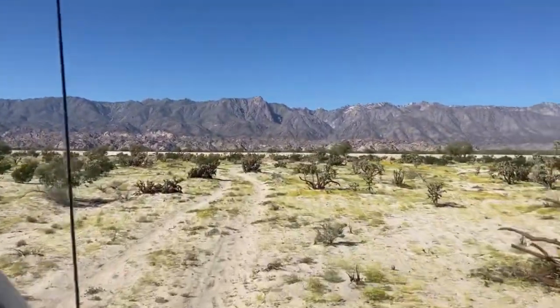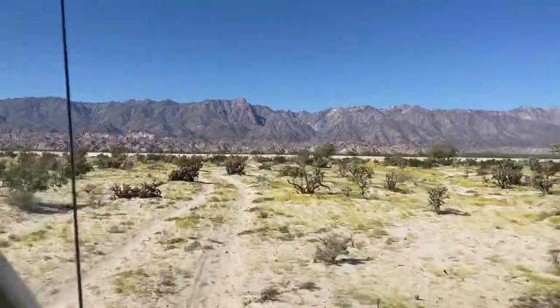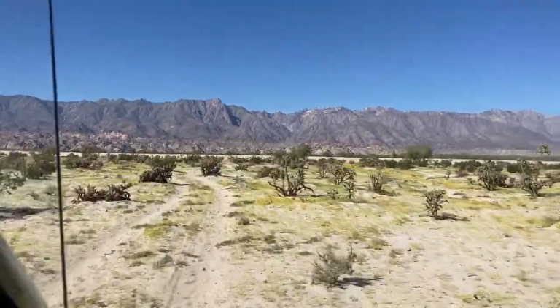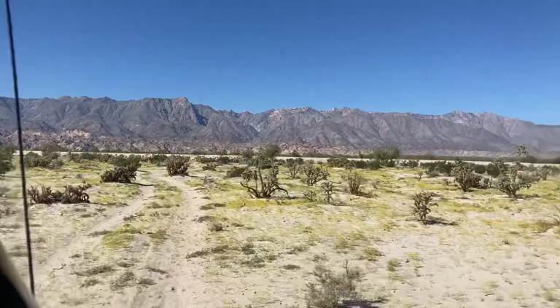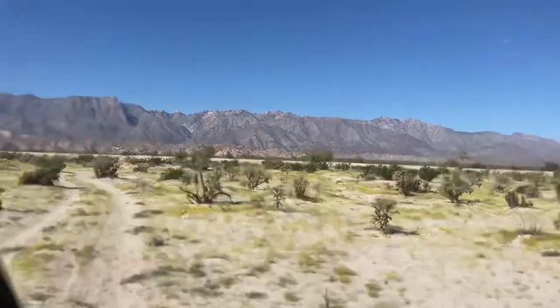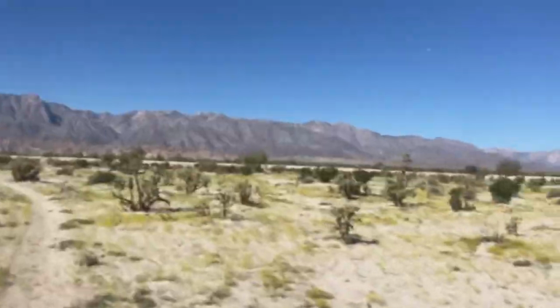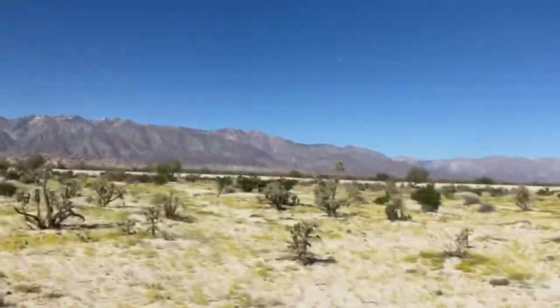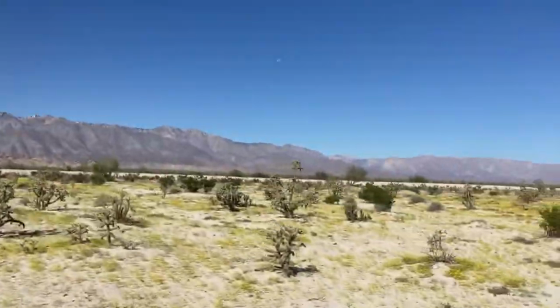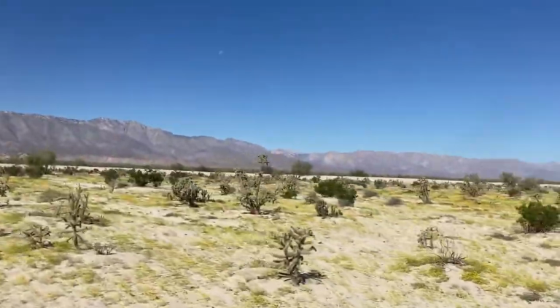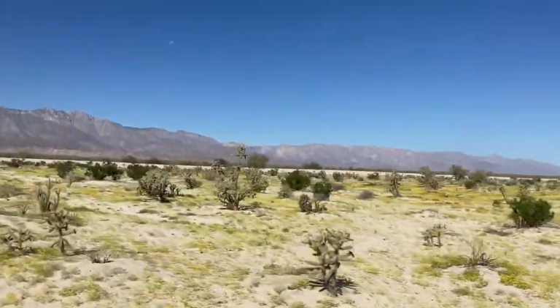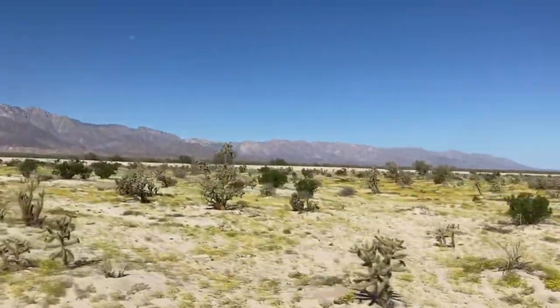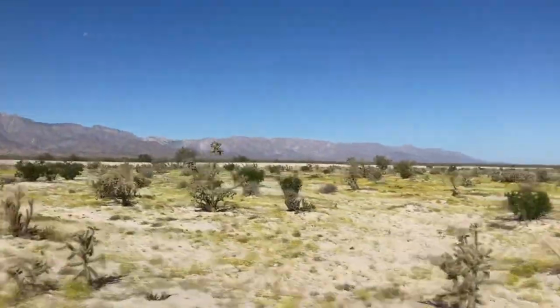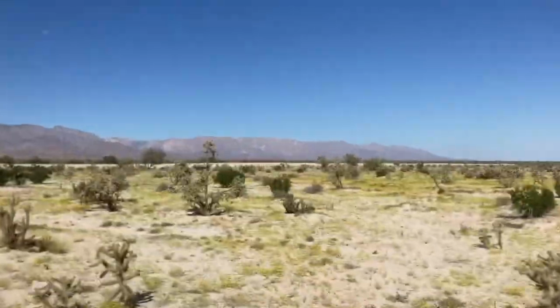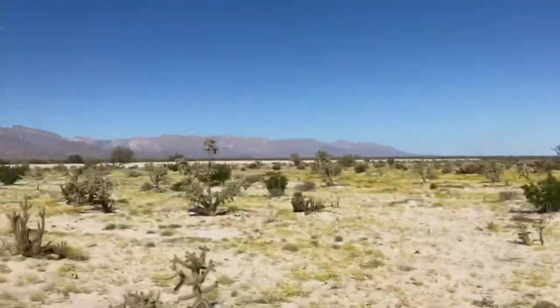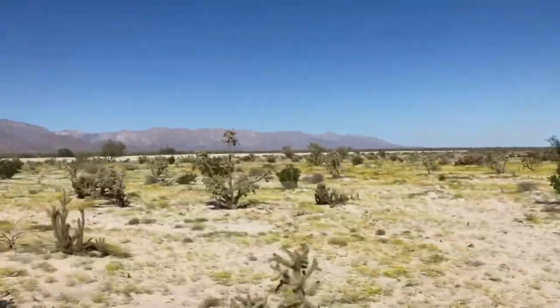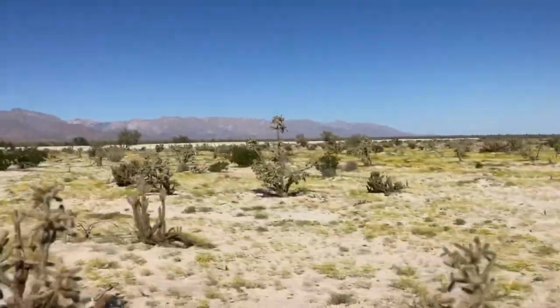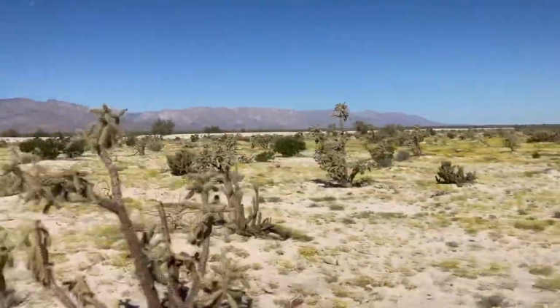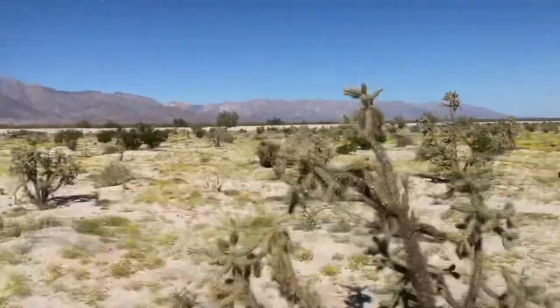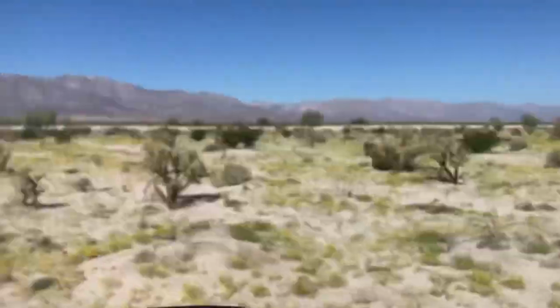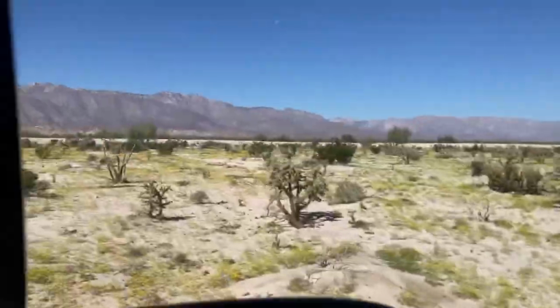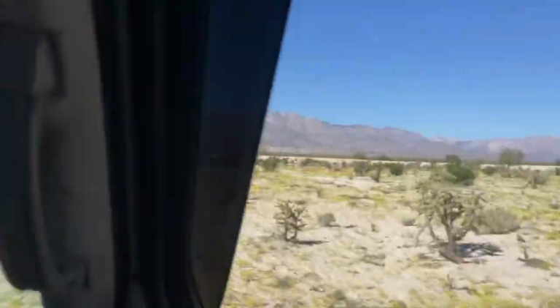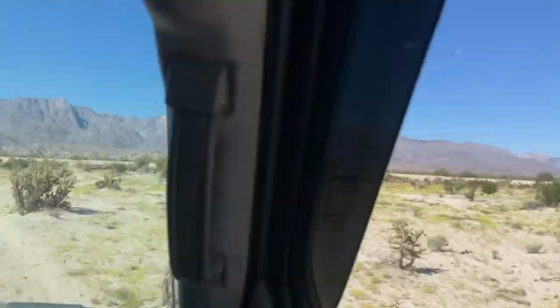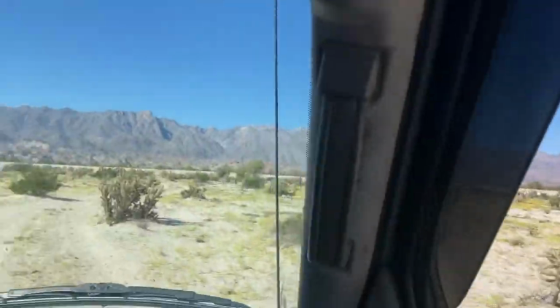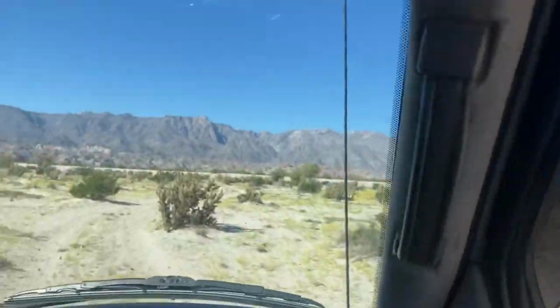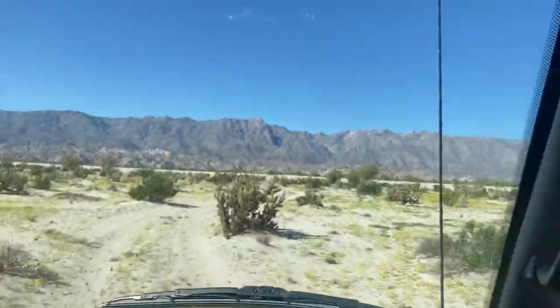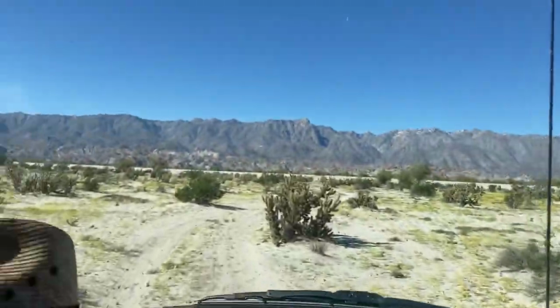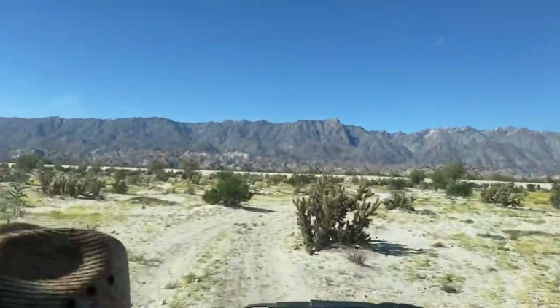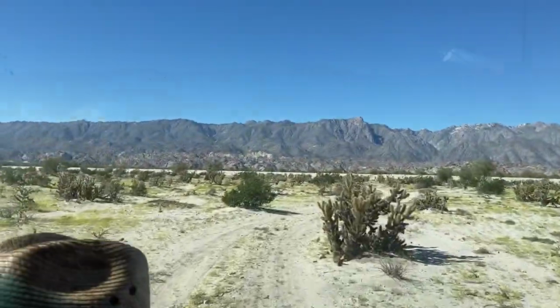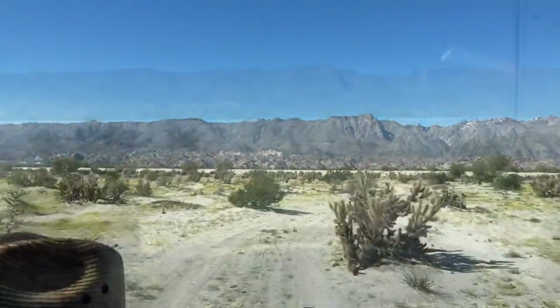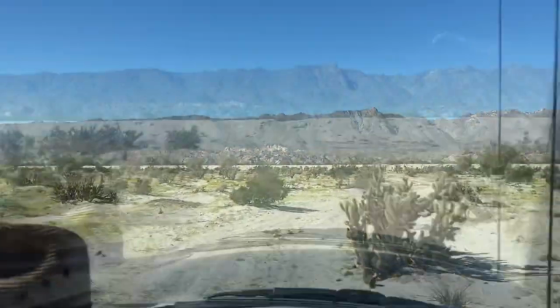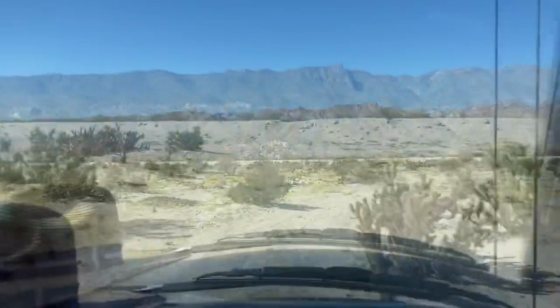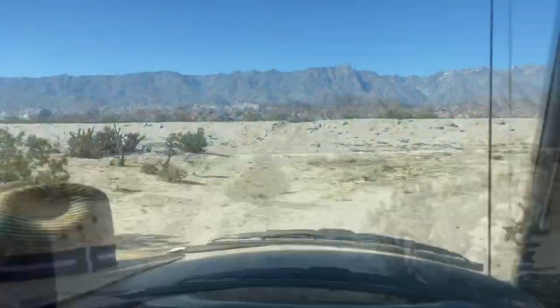They were not wrong. It's very yellow — very yellow desert. Butterfield Stage.